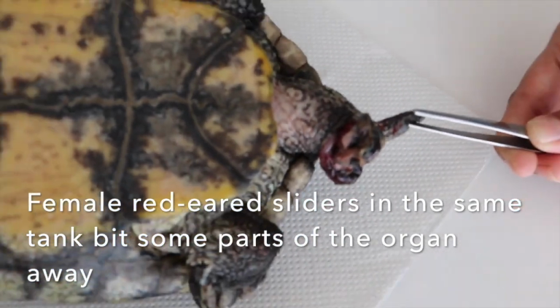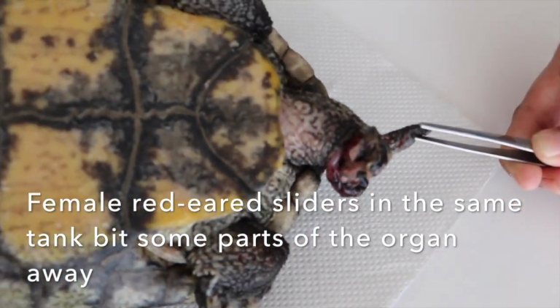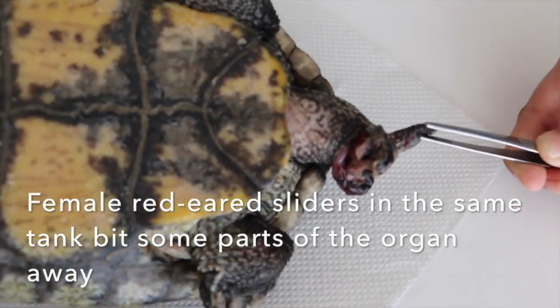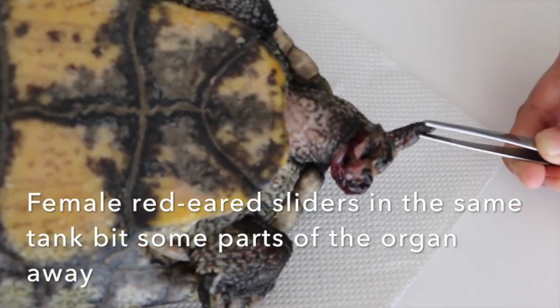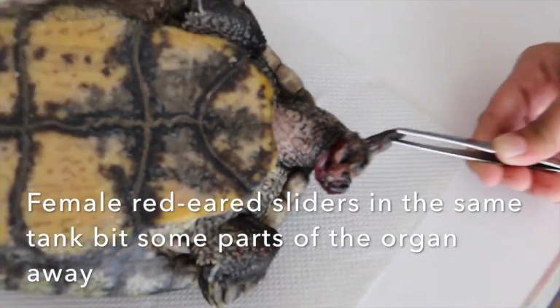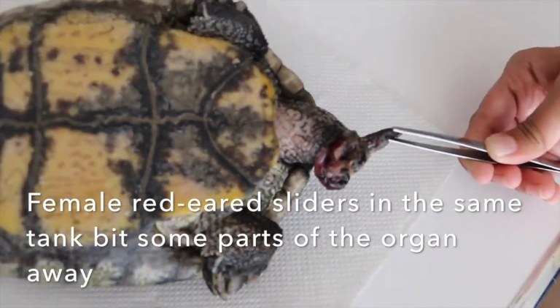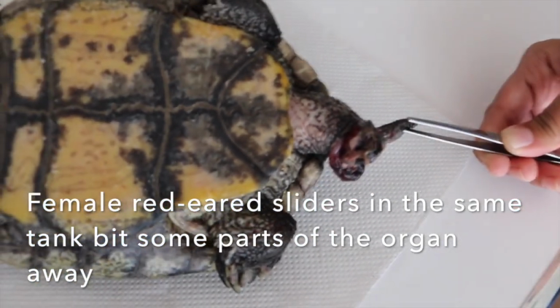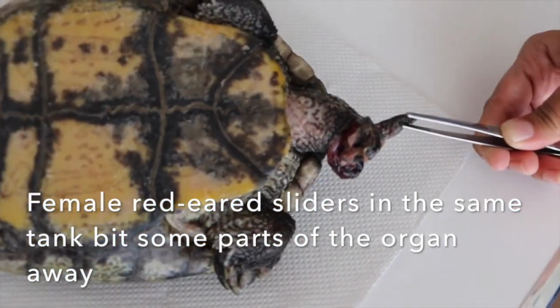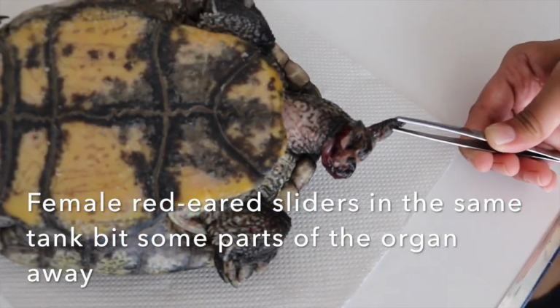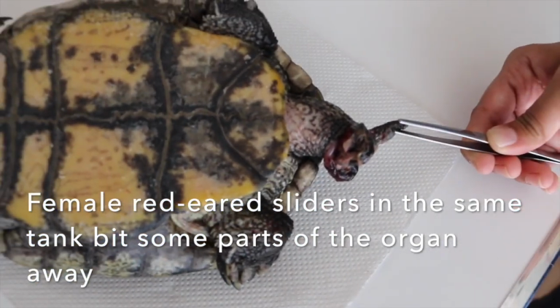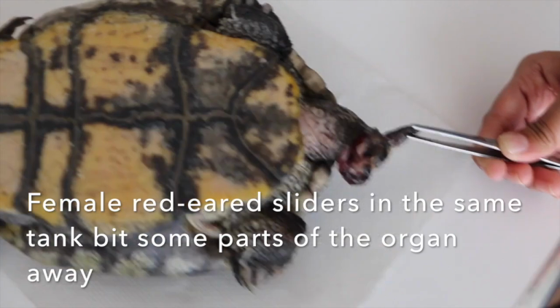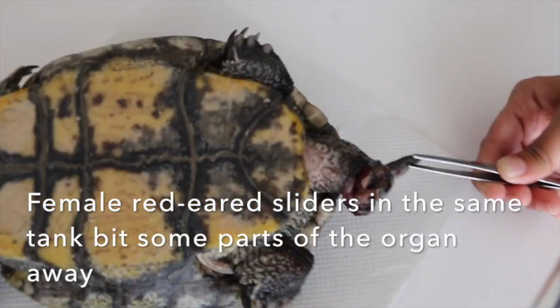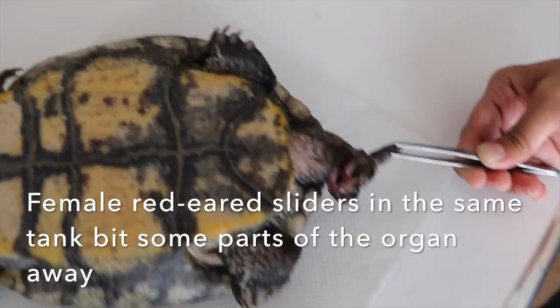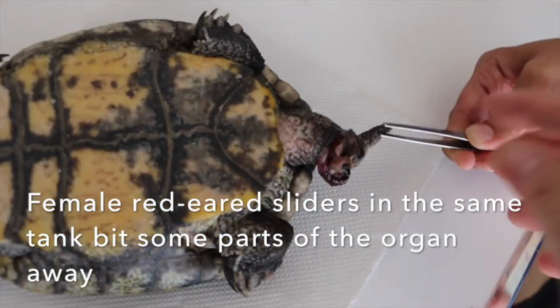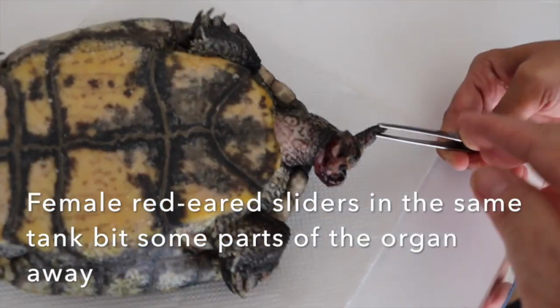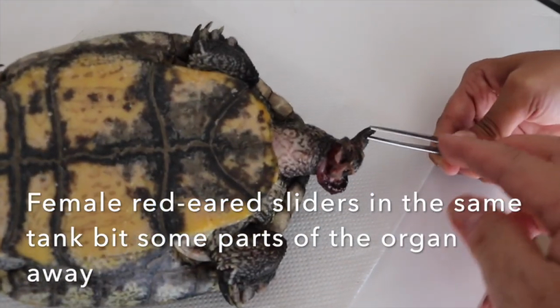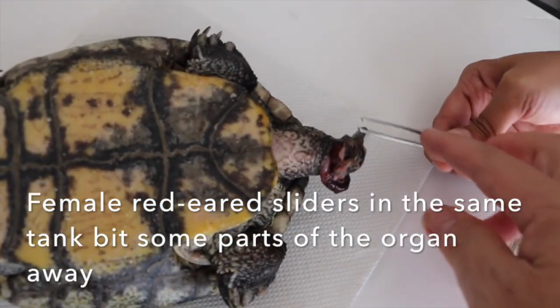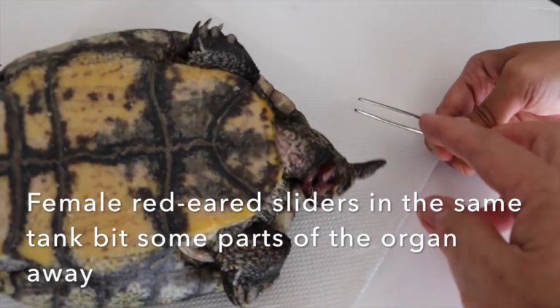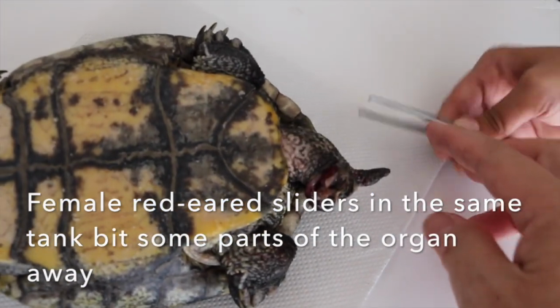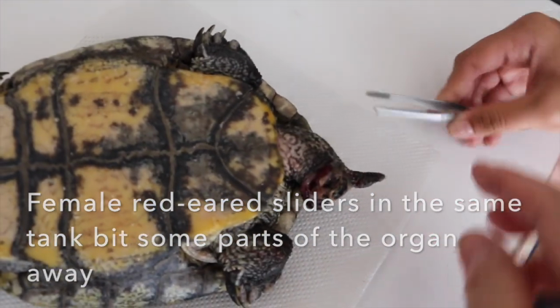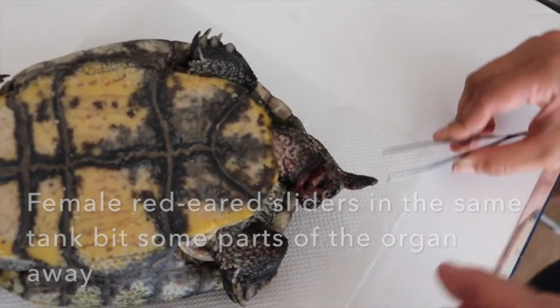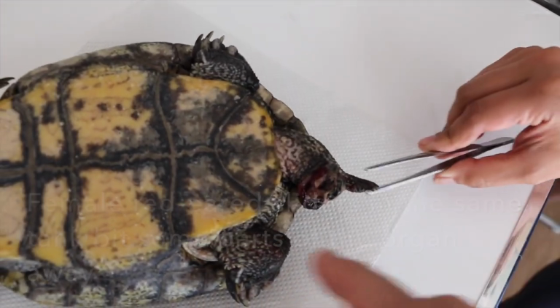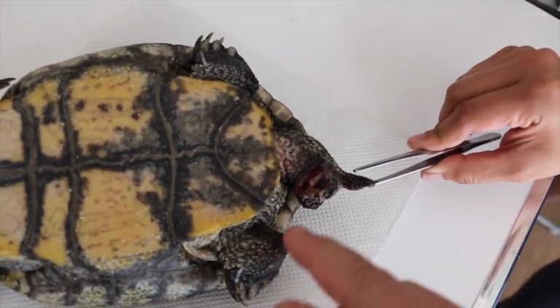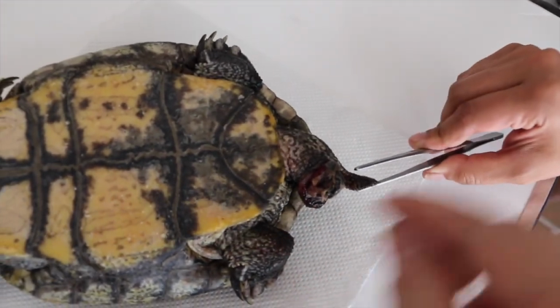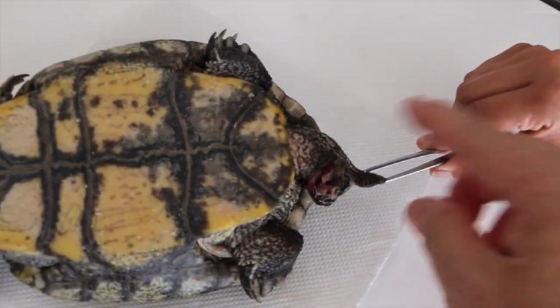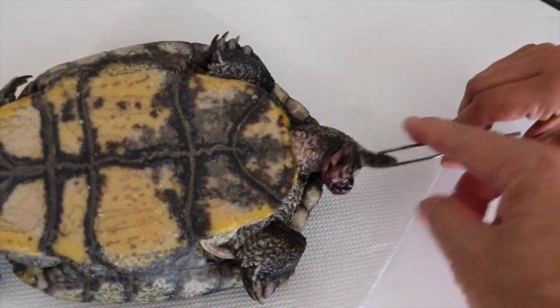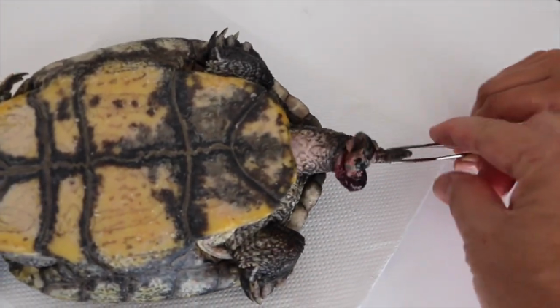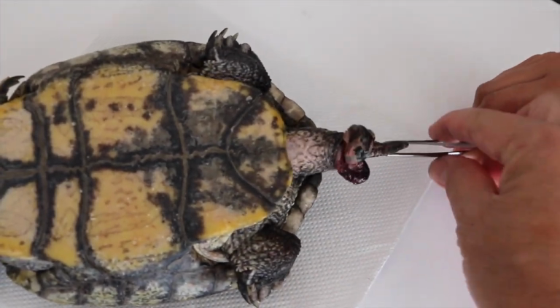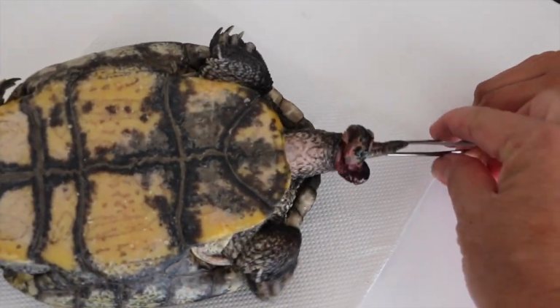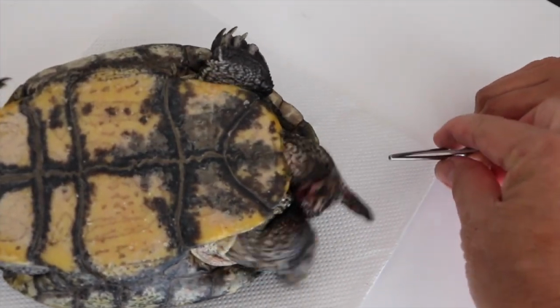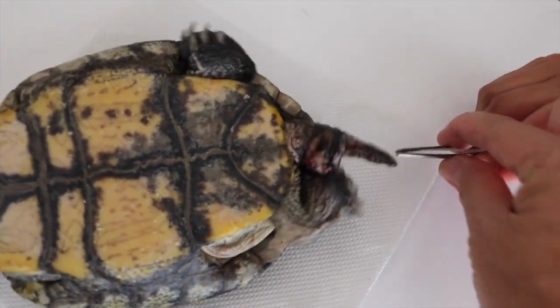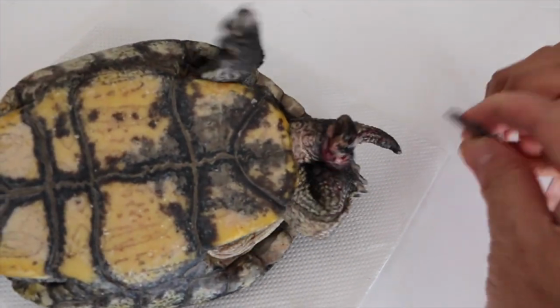Parts of it away. So you can see the gangrene — it's gangrenous.